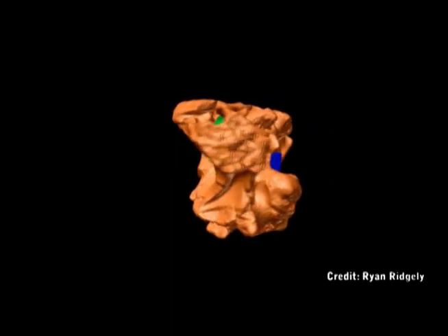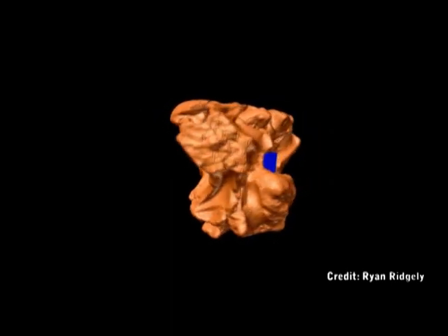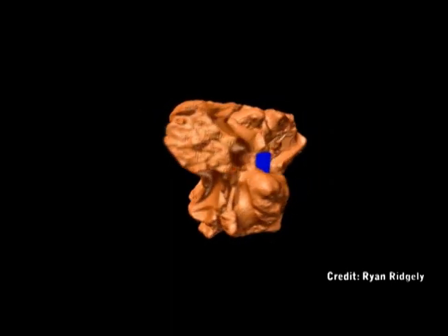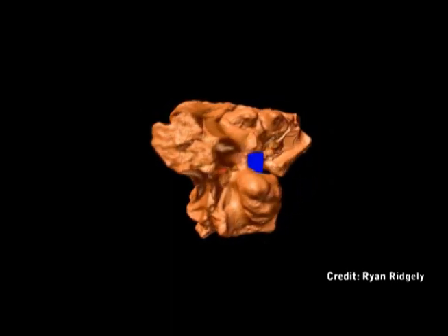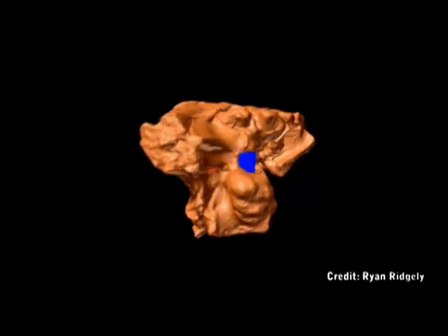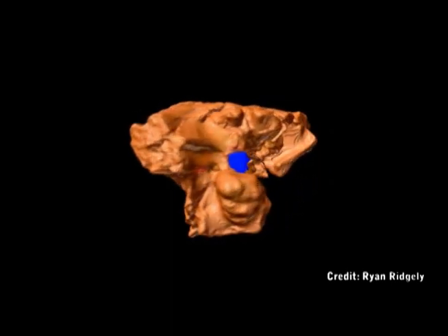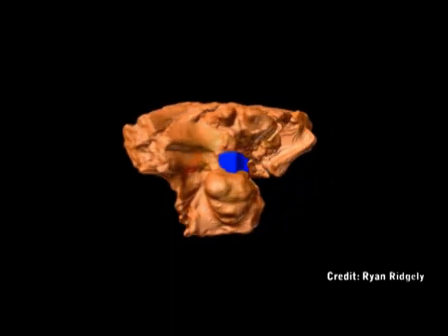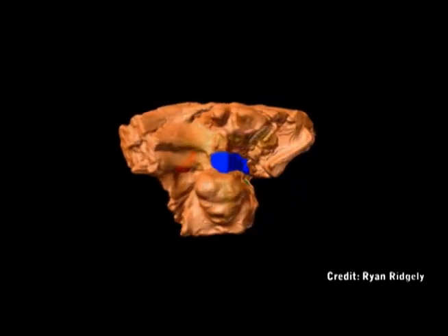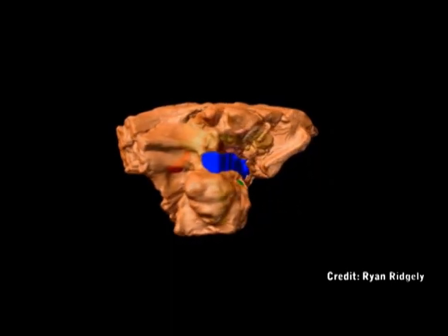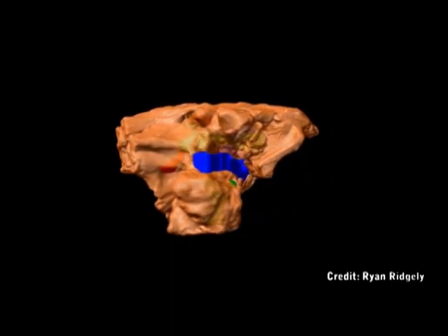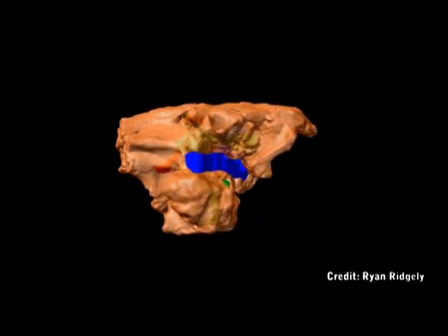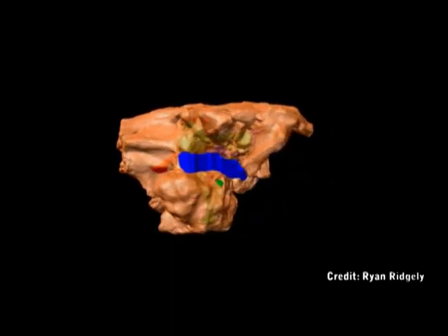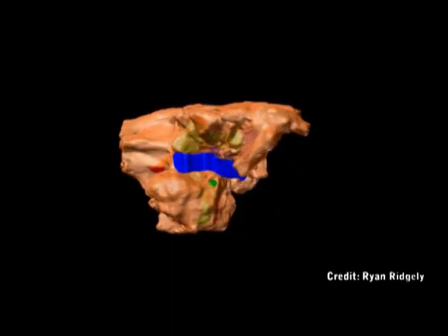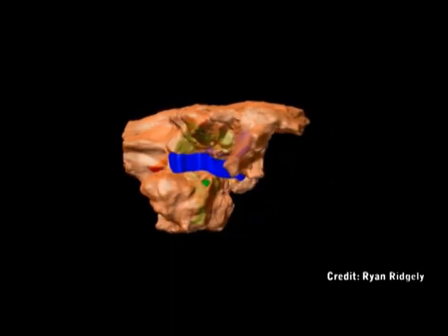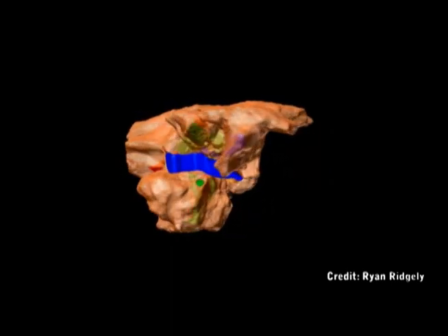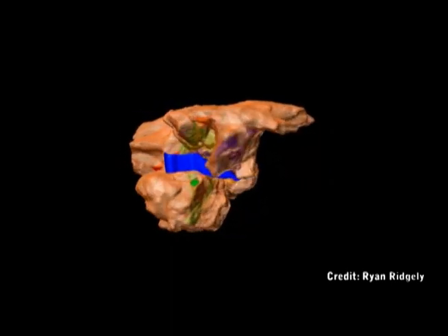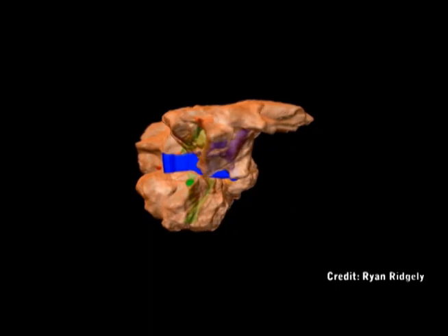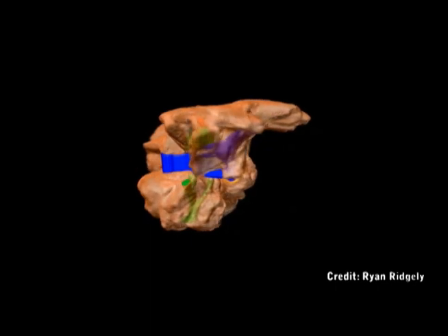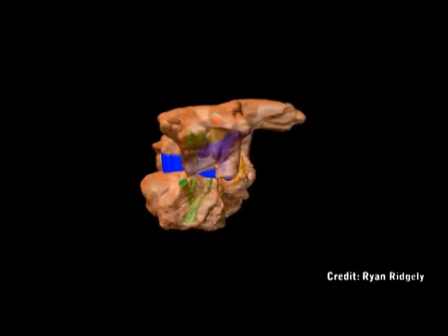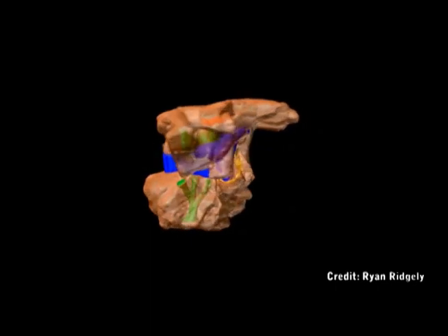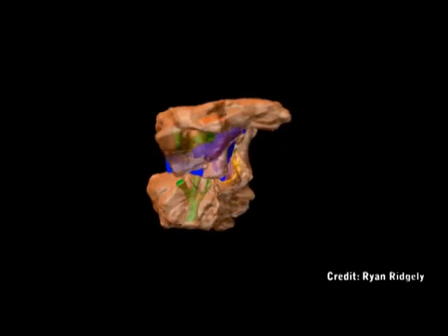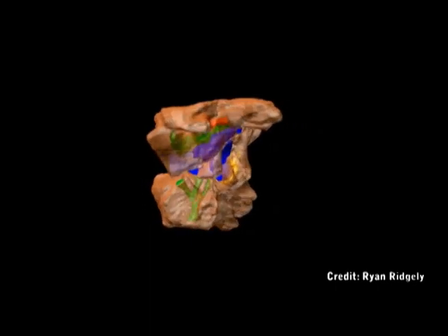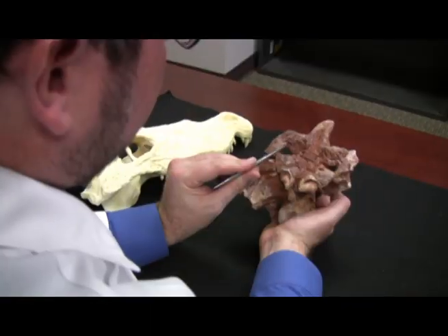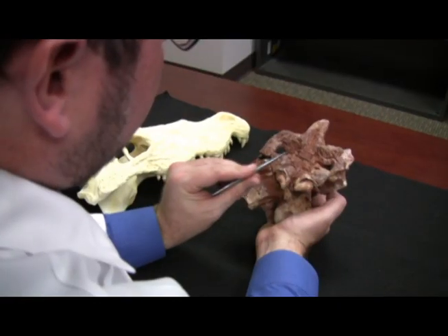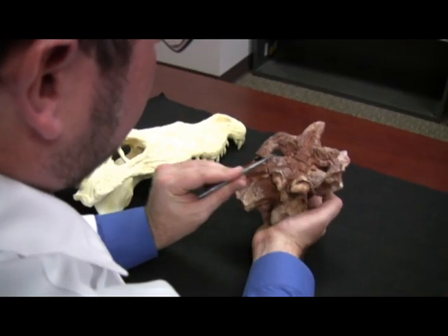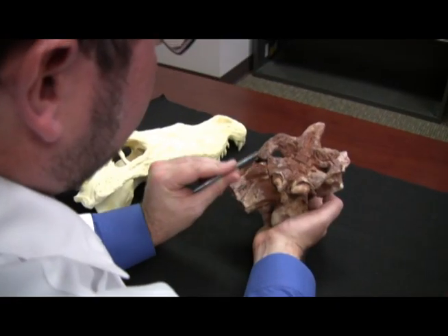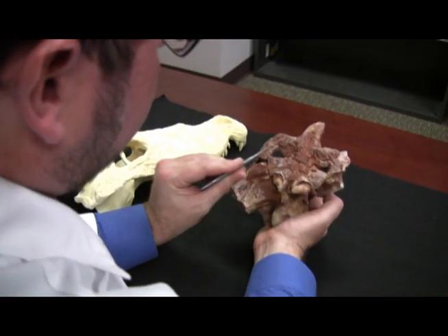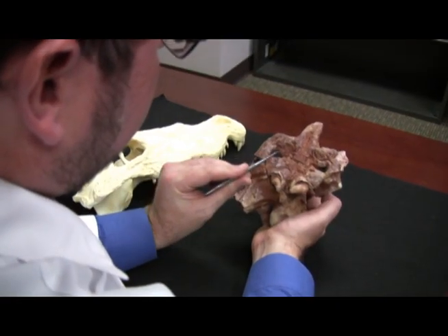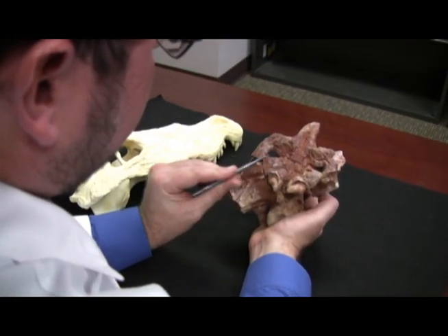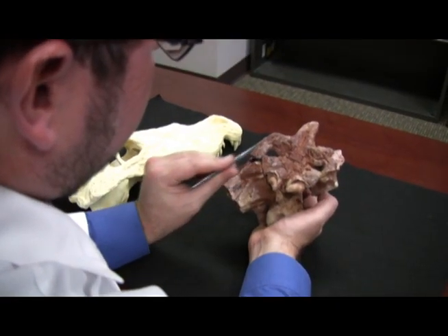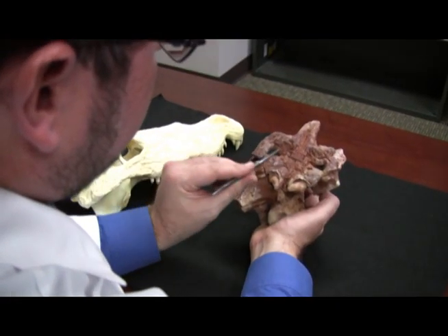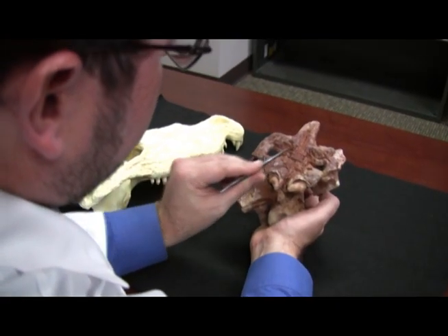Not only that, but it had a skull that looked a lot different than modern crocodiles. Holliday believes shield crocs lived about 95 million years ago.